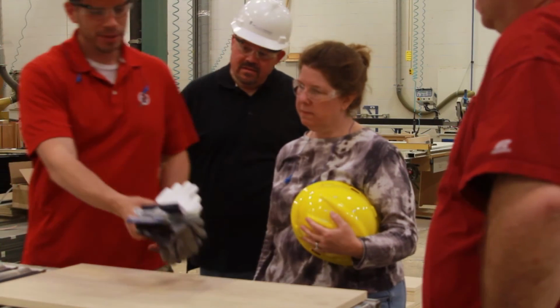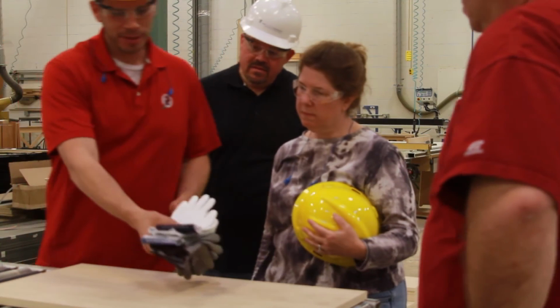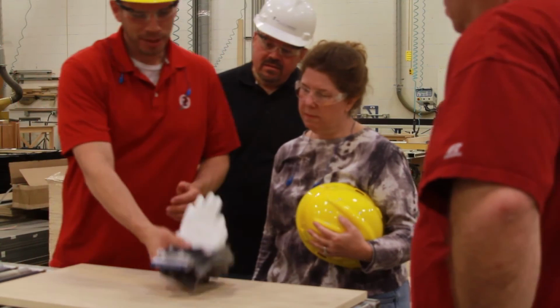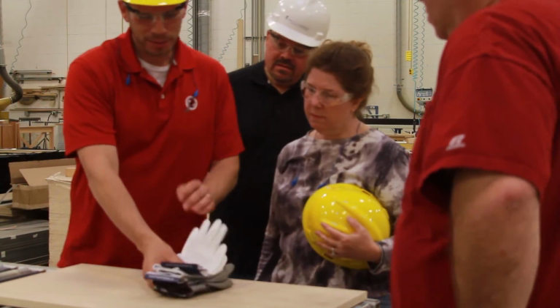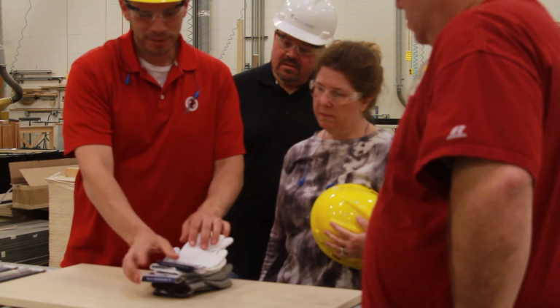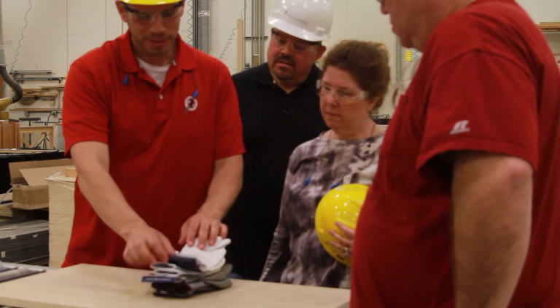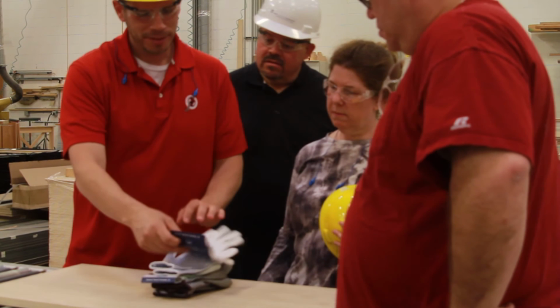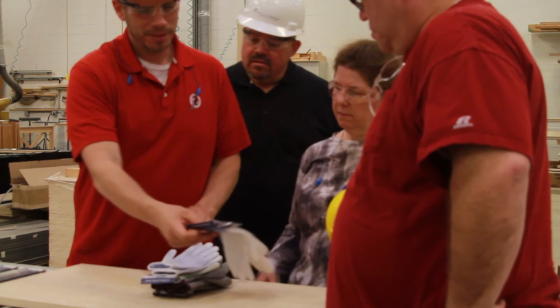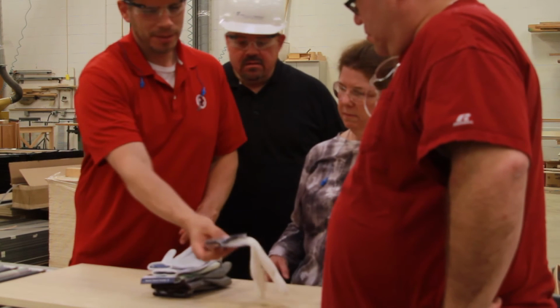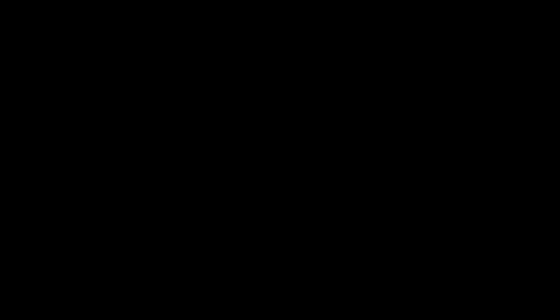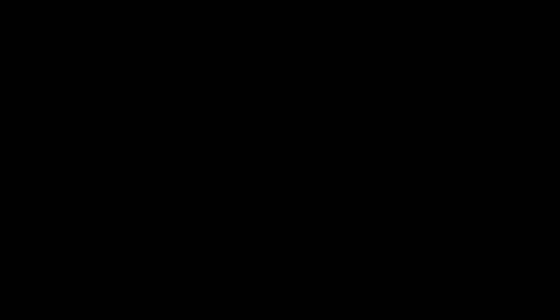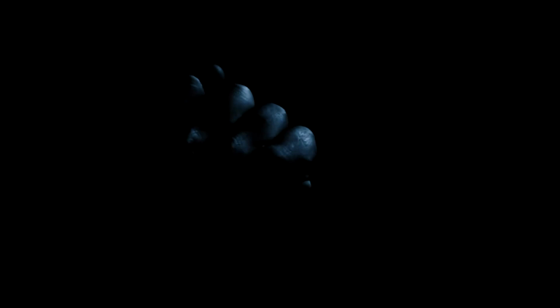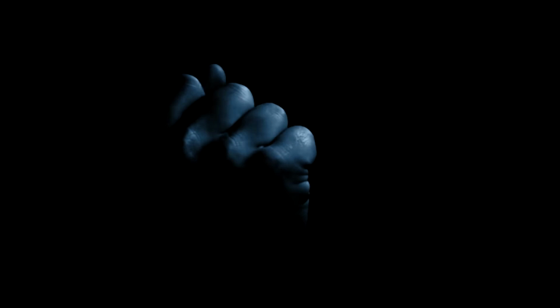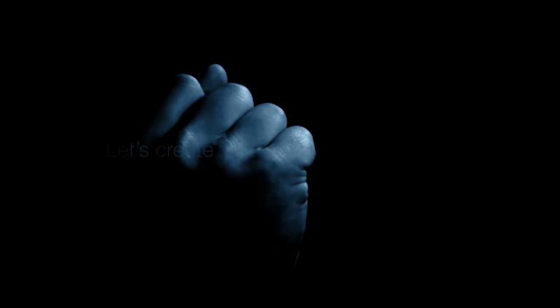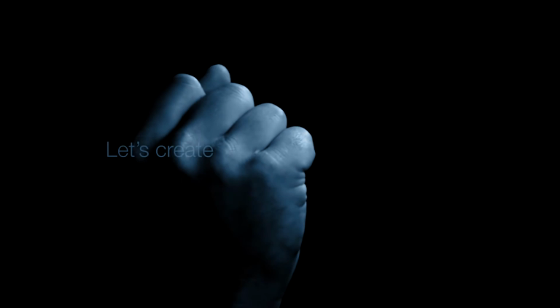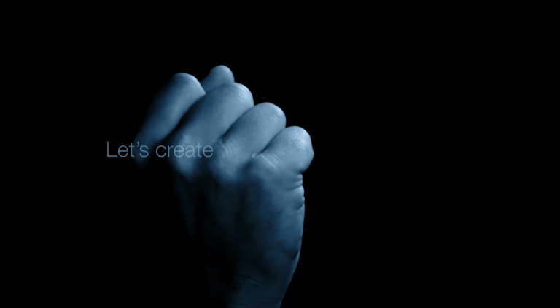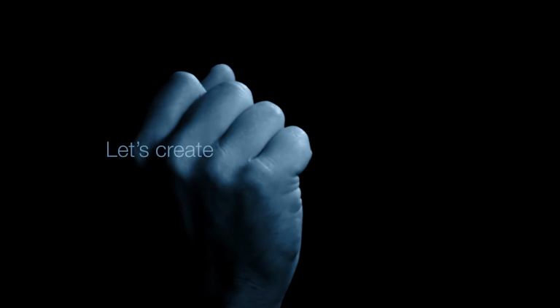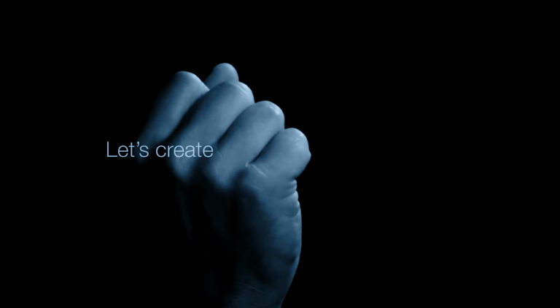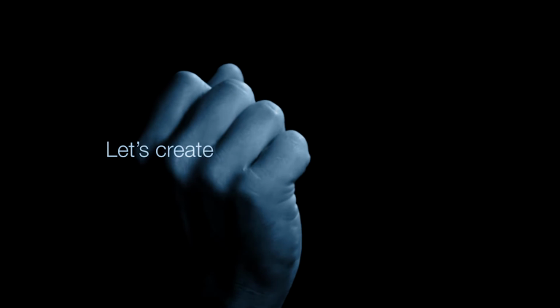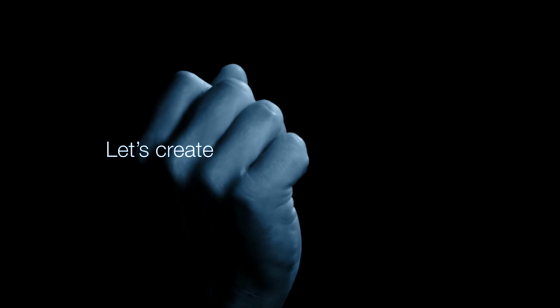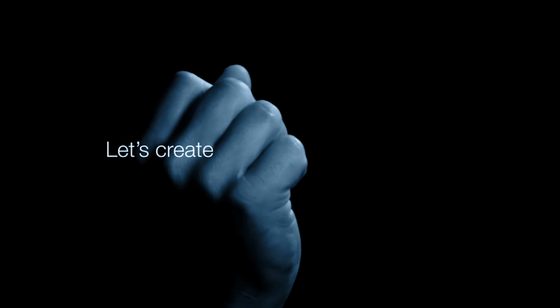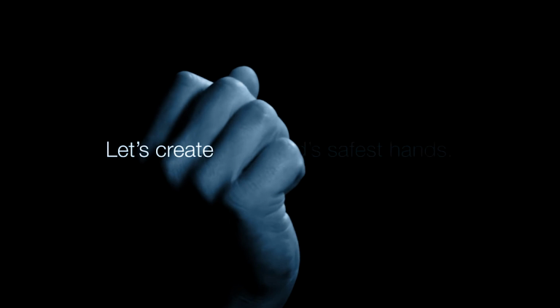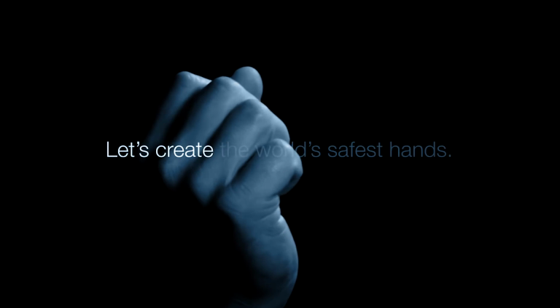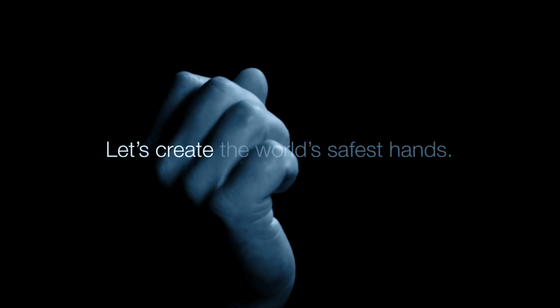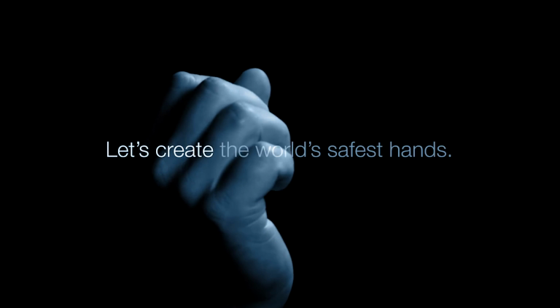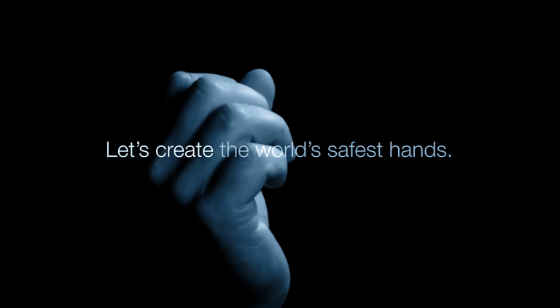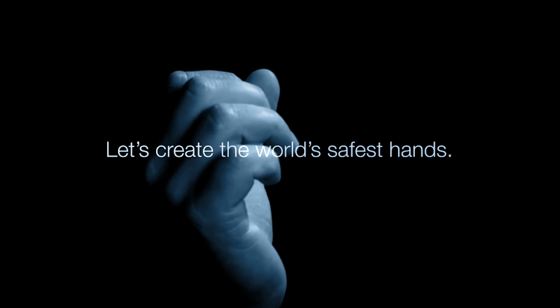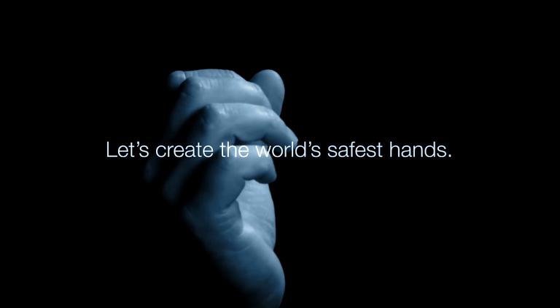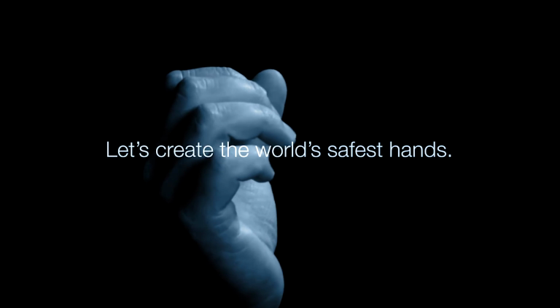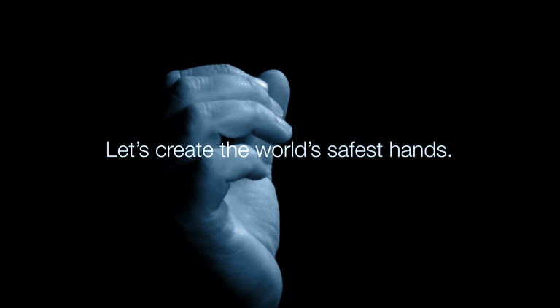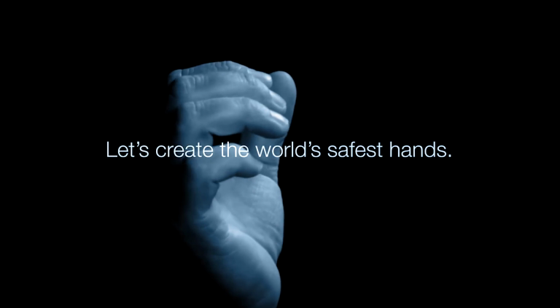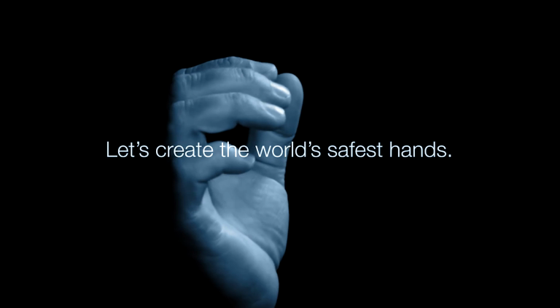Join us in creating the world's safest hands with Dyneema Diamond technology.